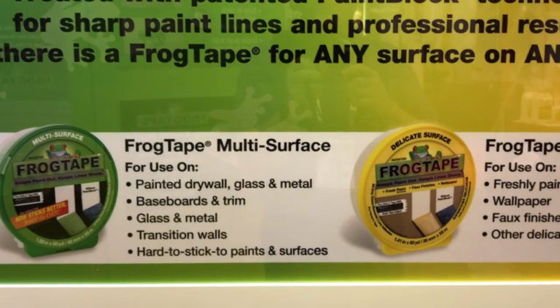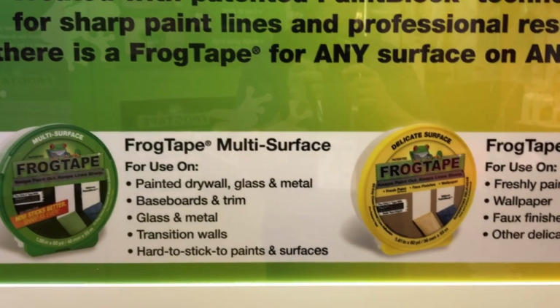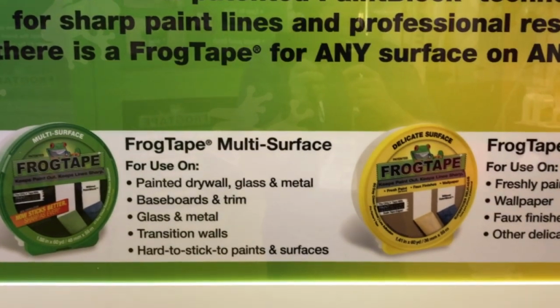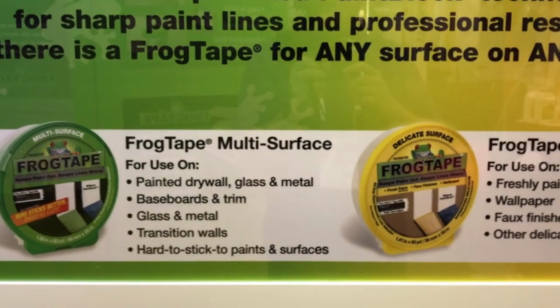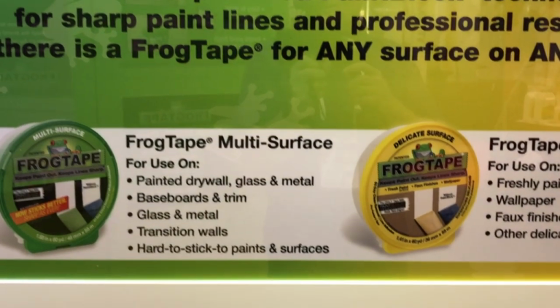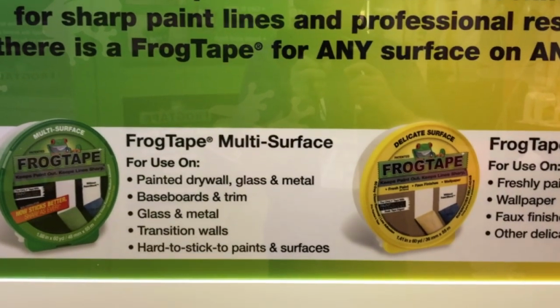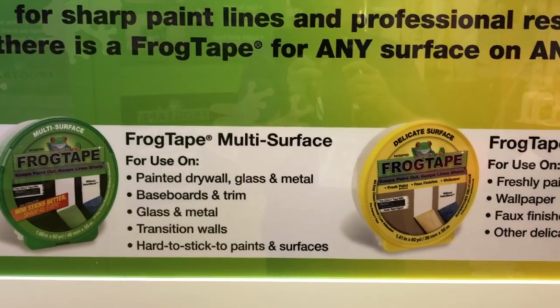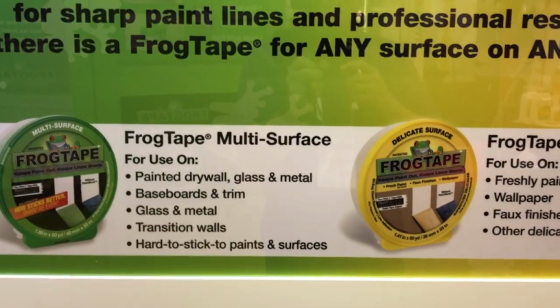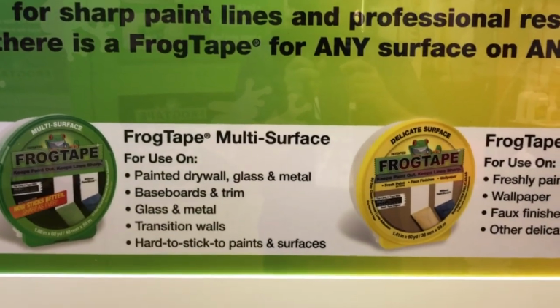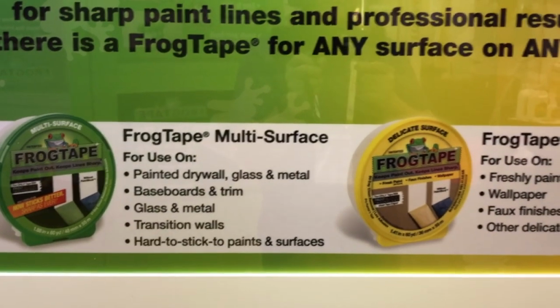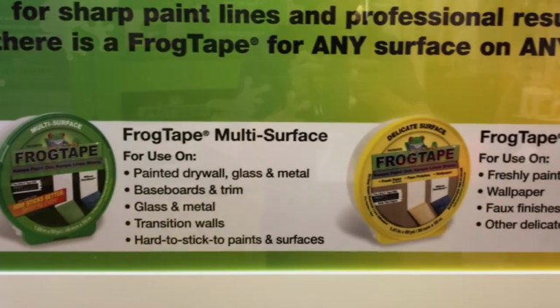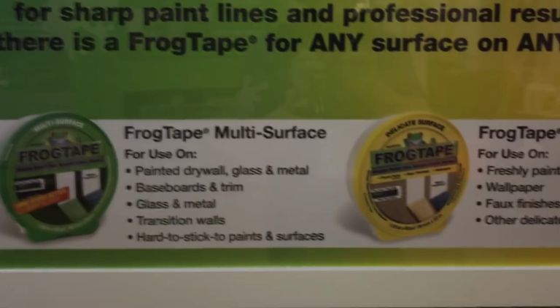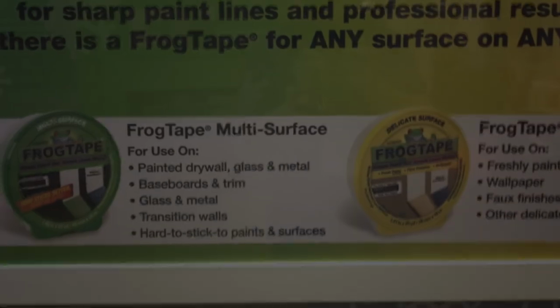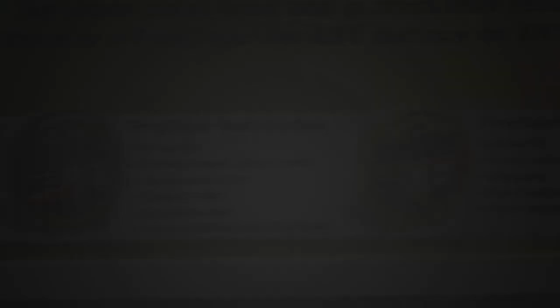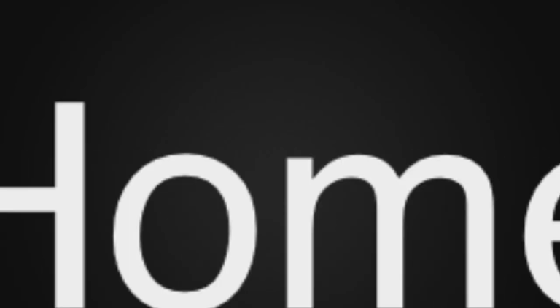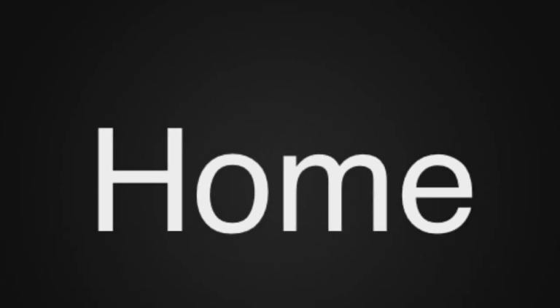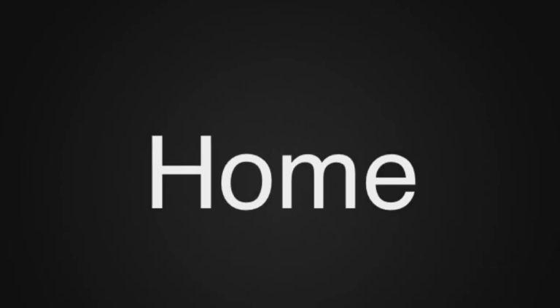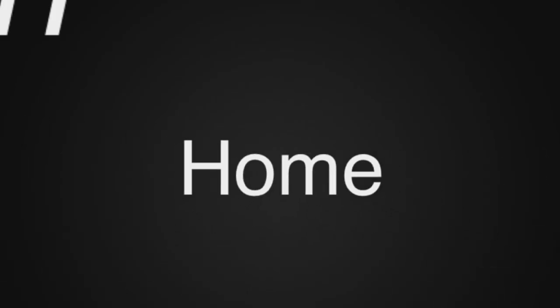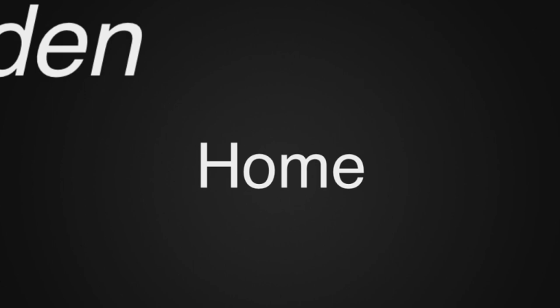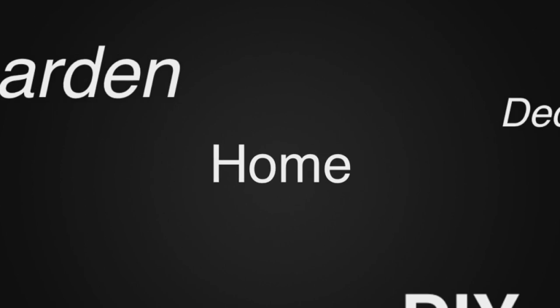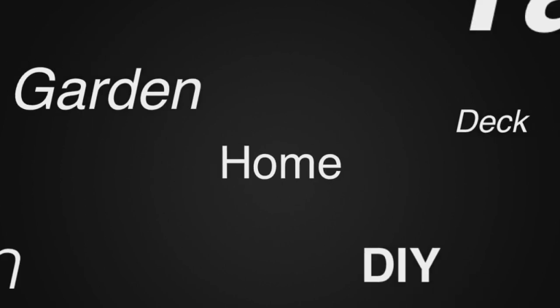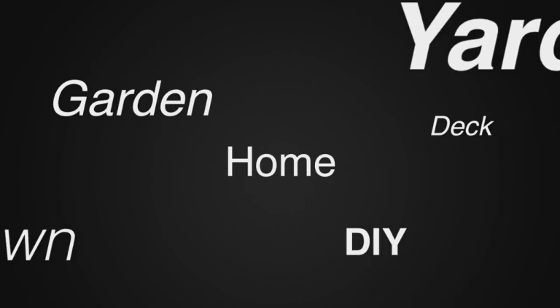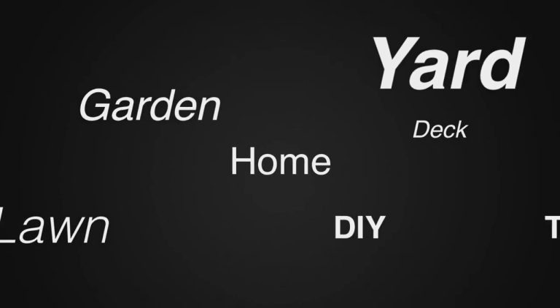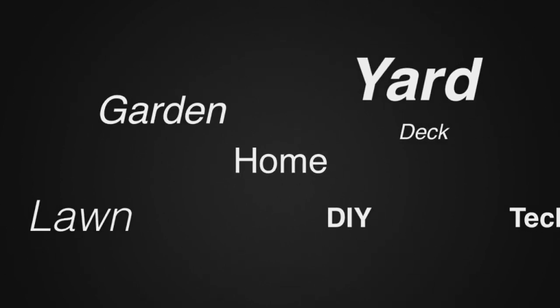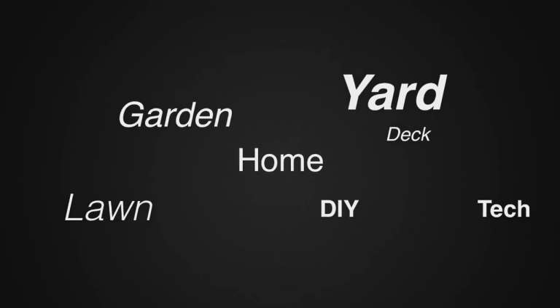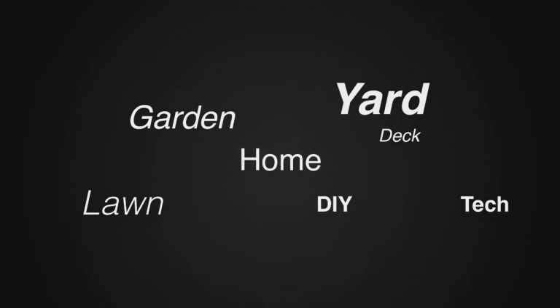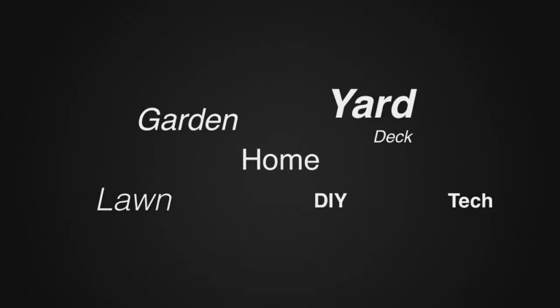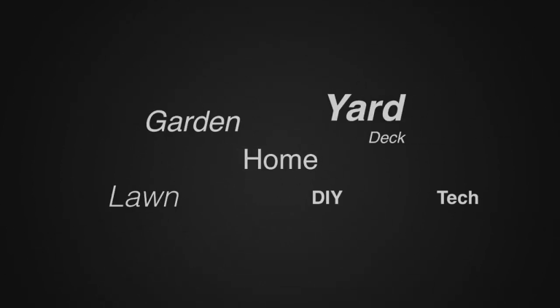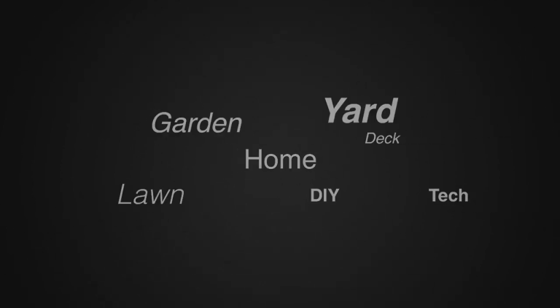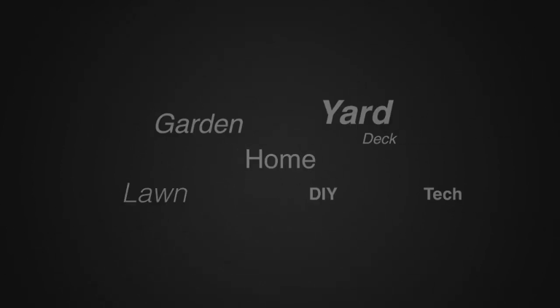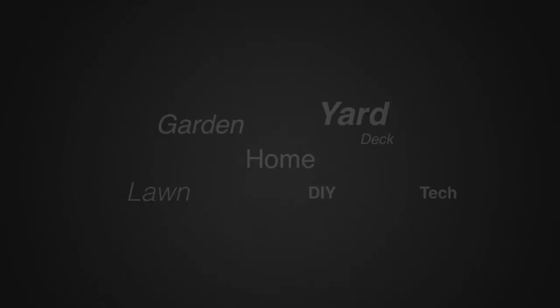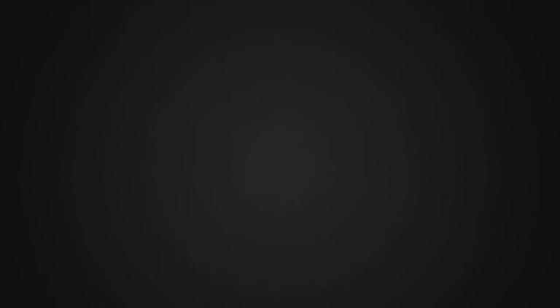We're at the National Hardware Show. For more tips and how-to videos, go to TheWeekendHandyMan.com.